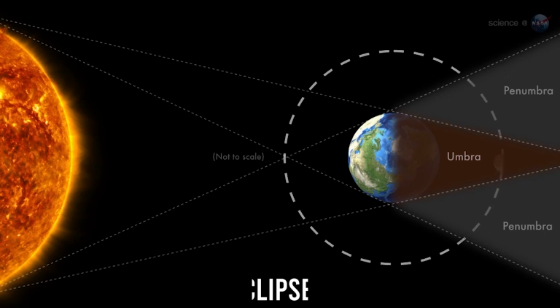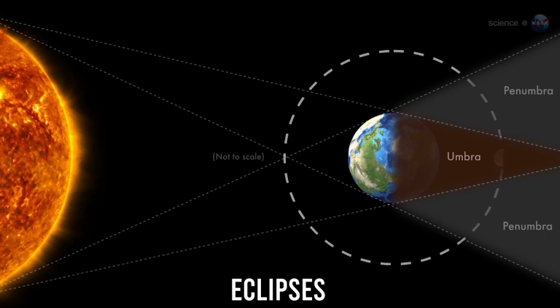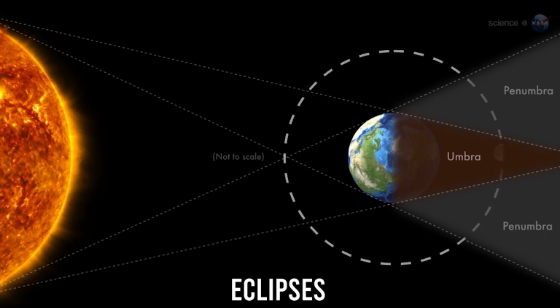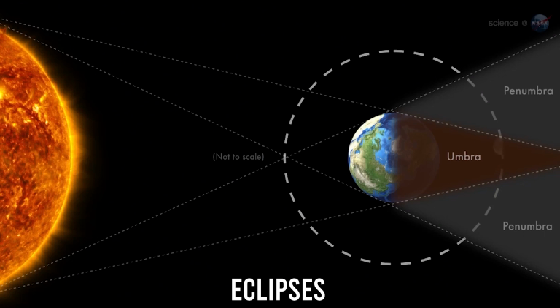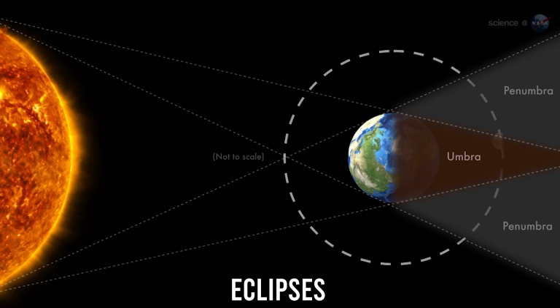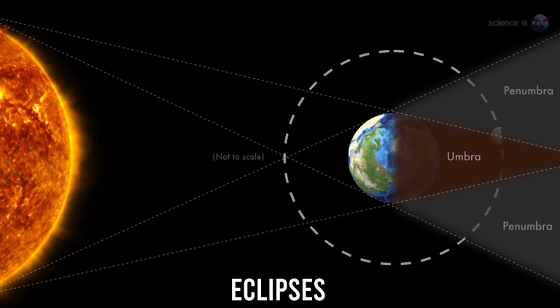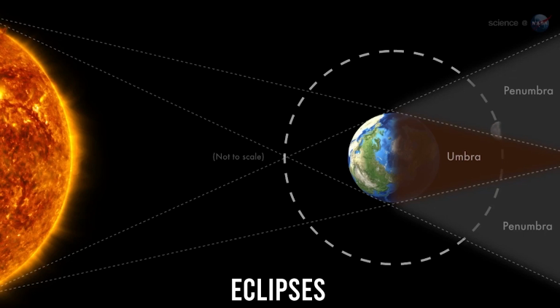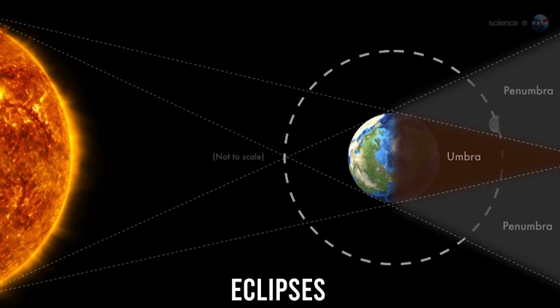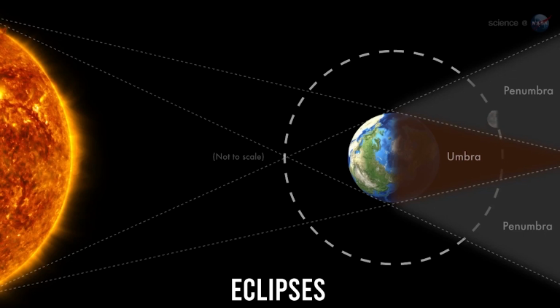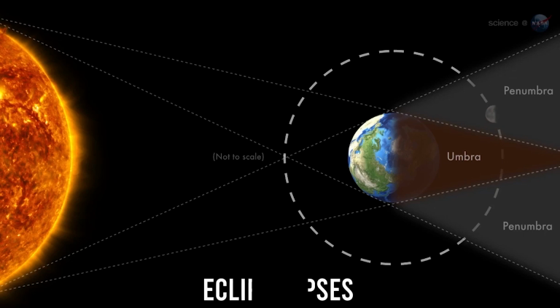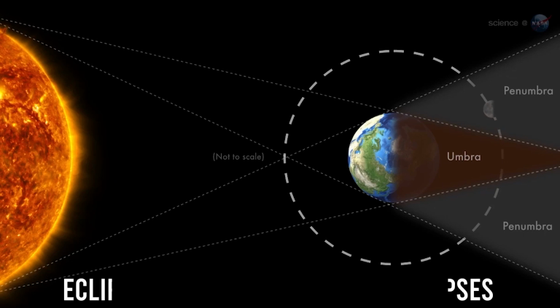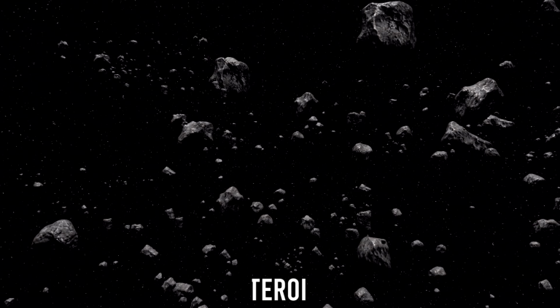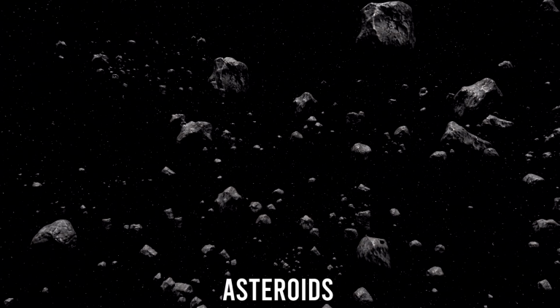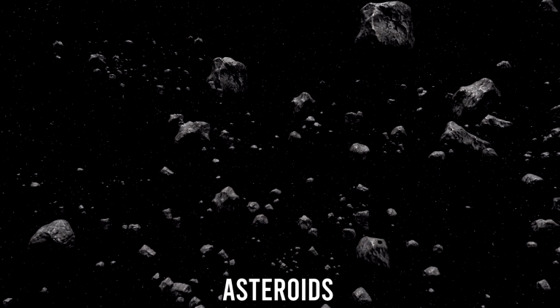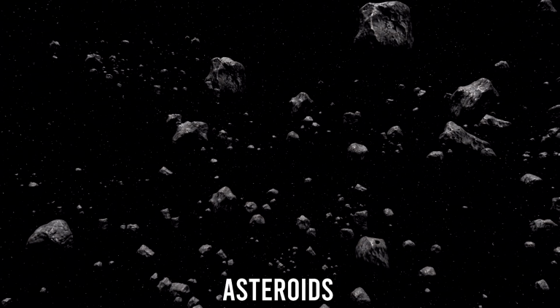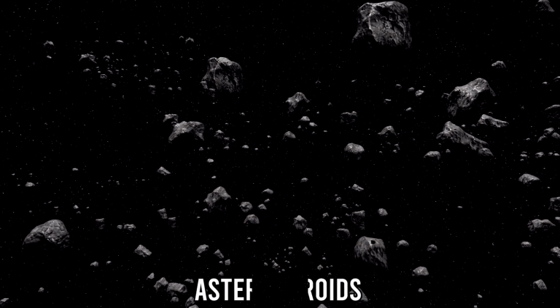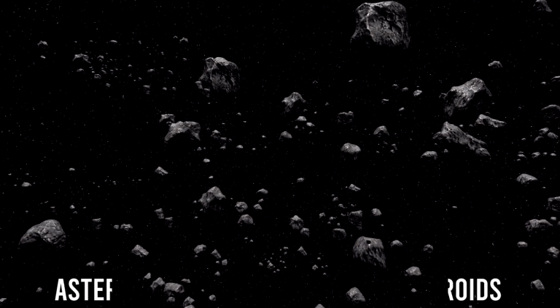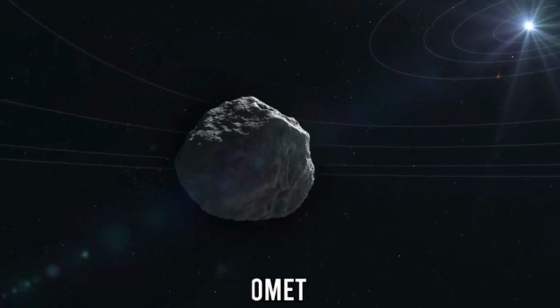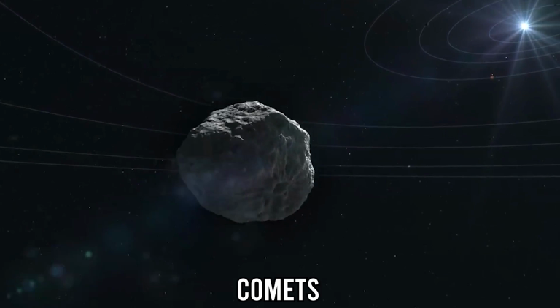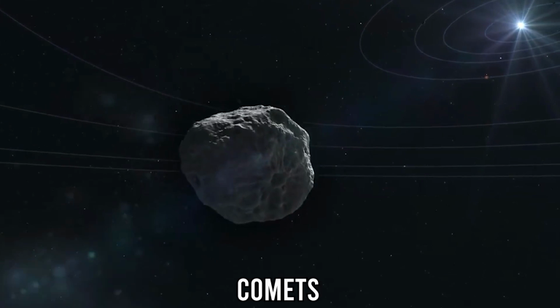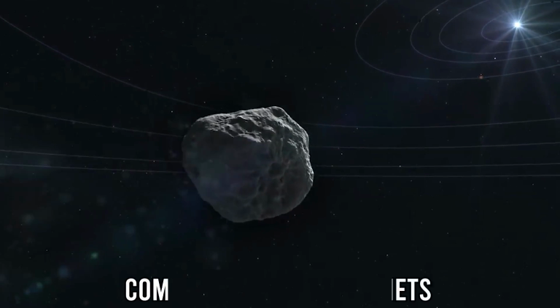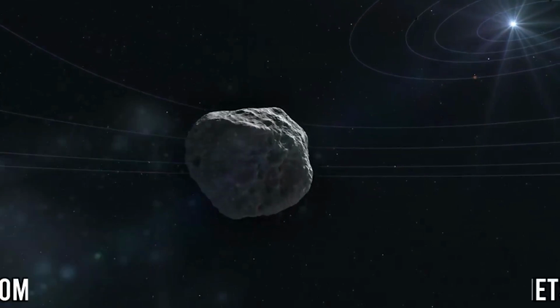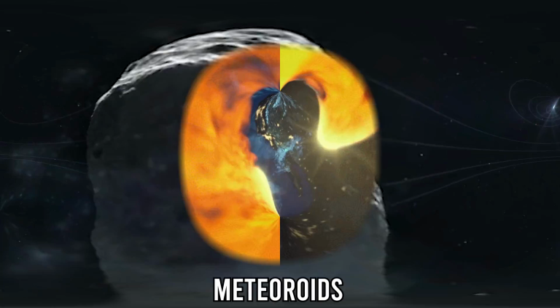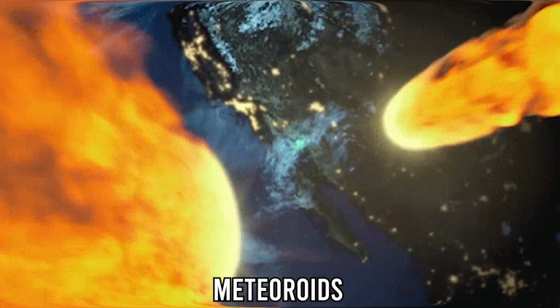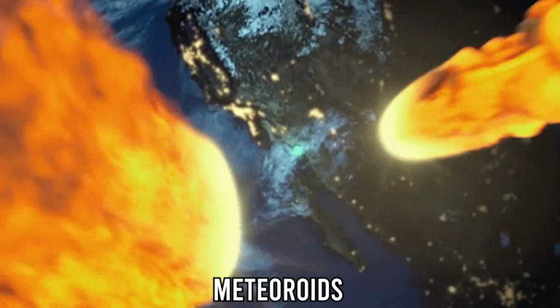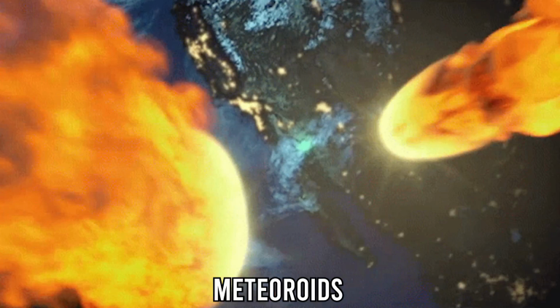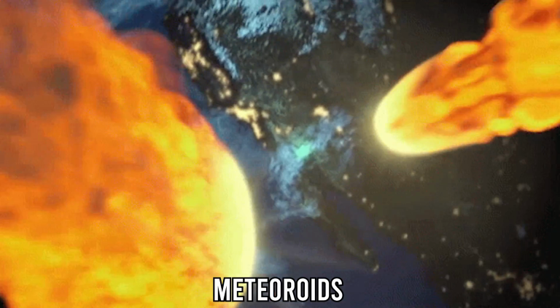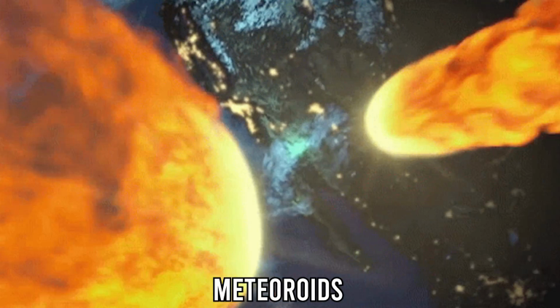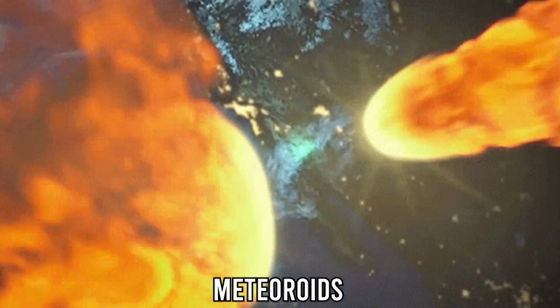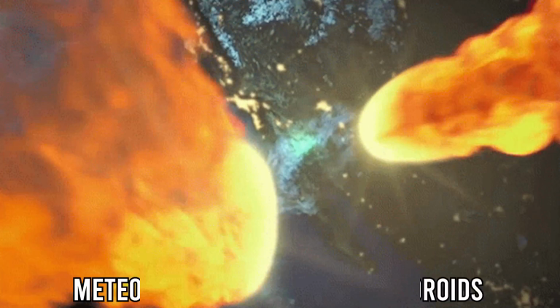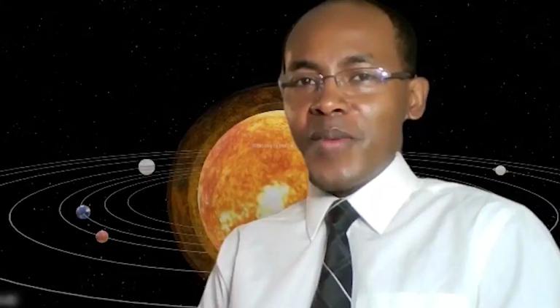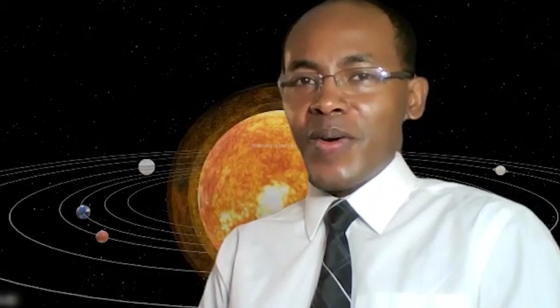And then learn about eclipses, asteroids, comets, and meteors, and a lot more.